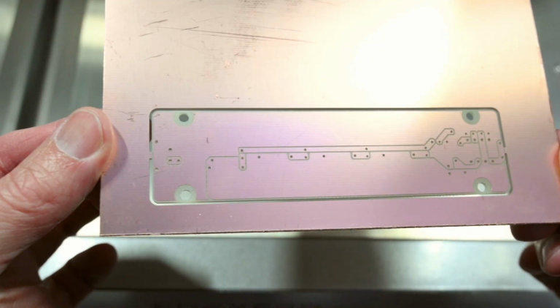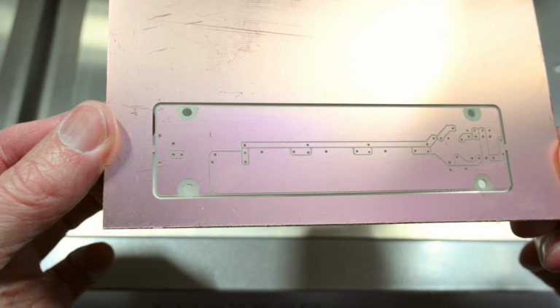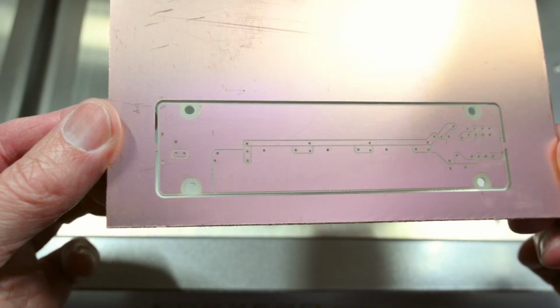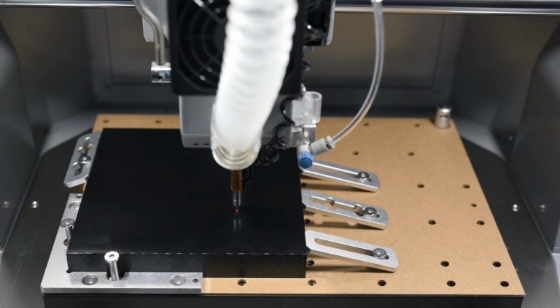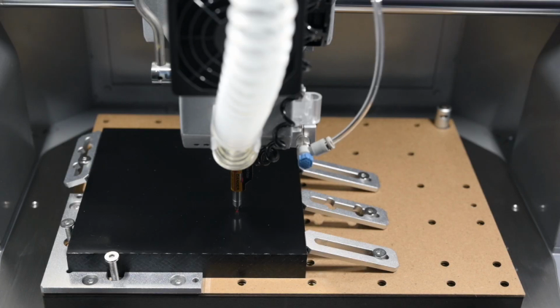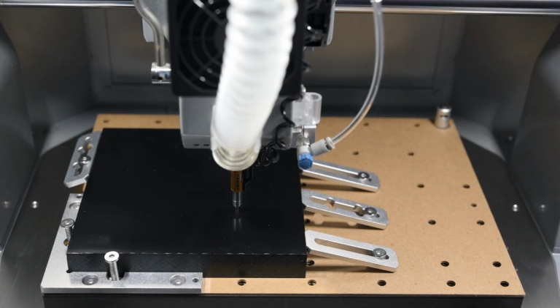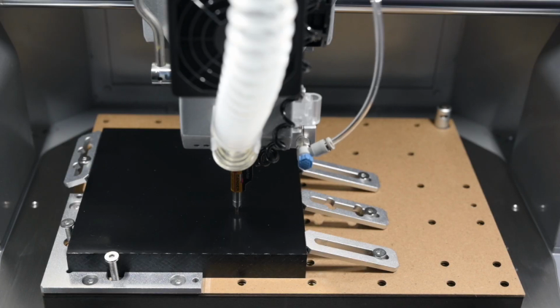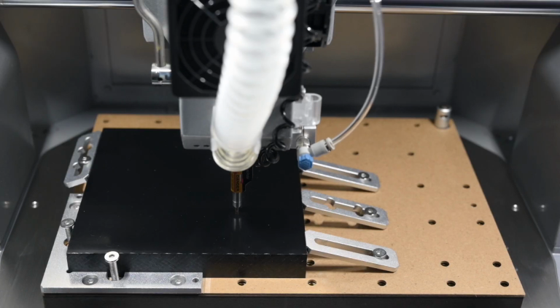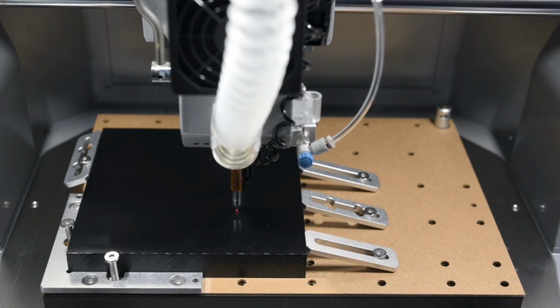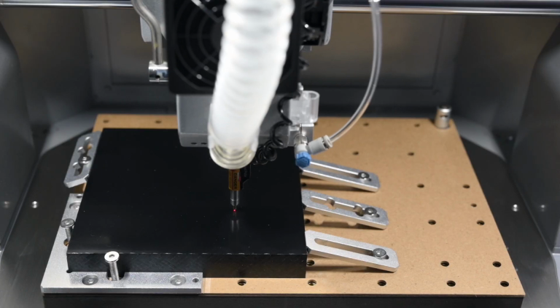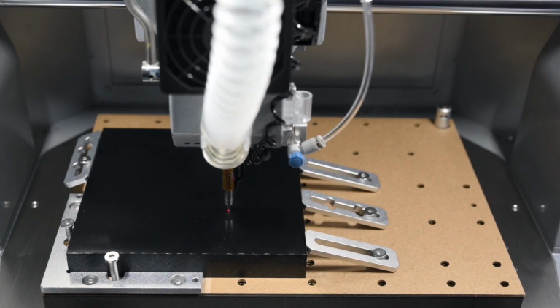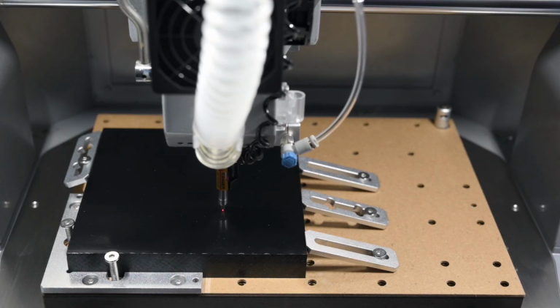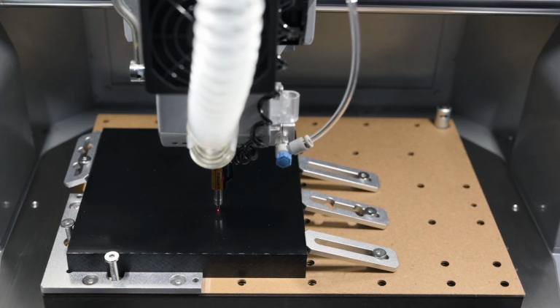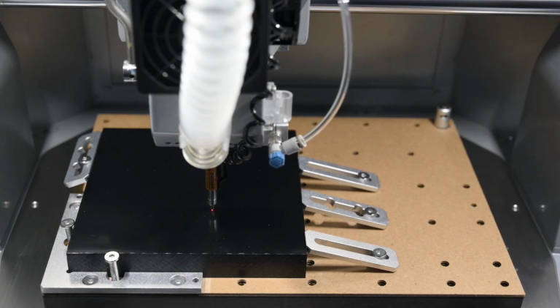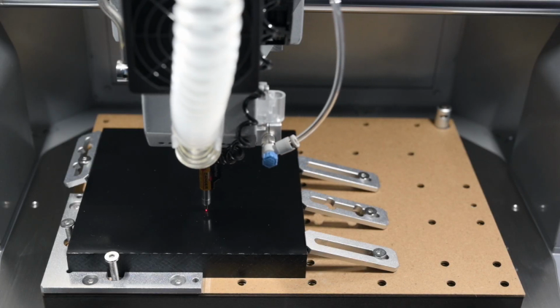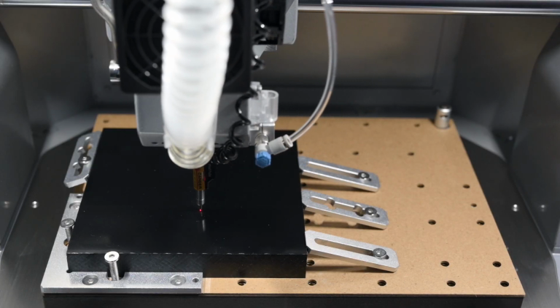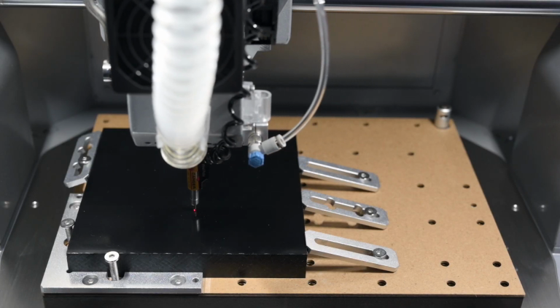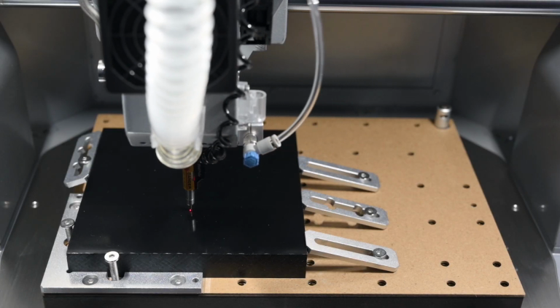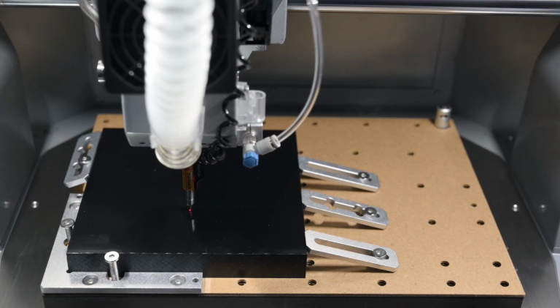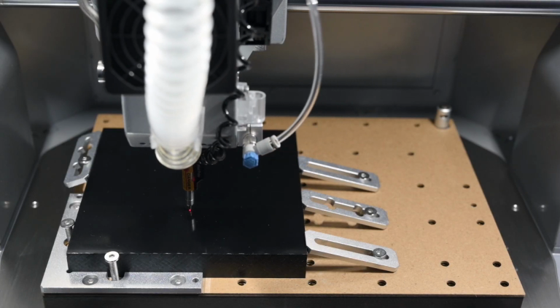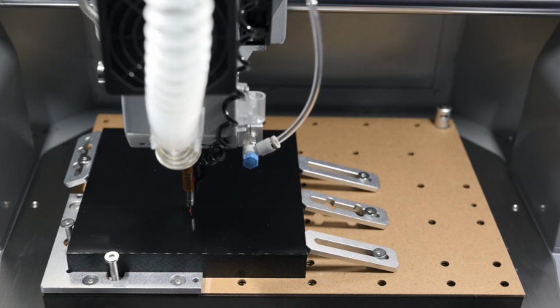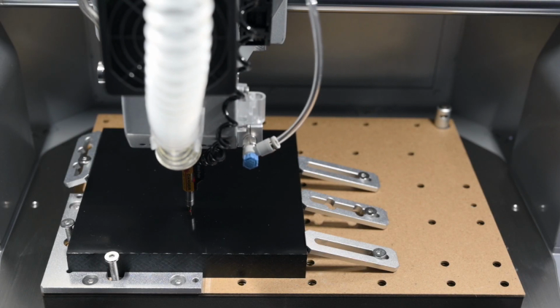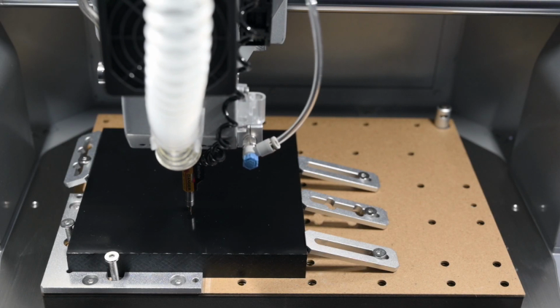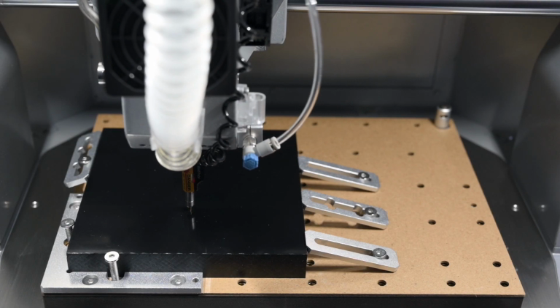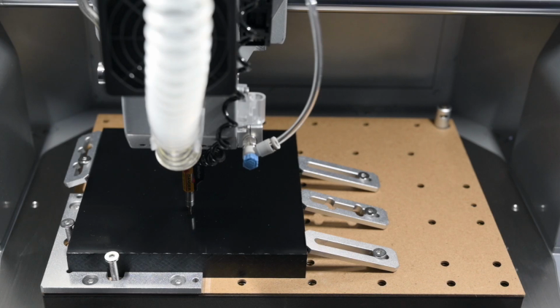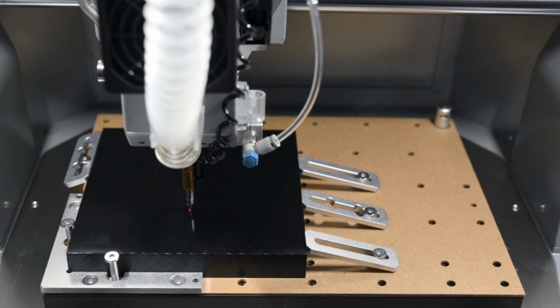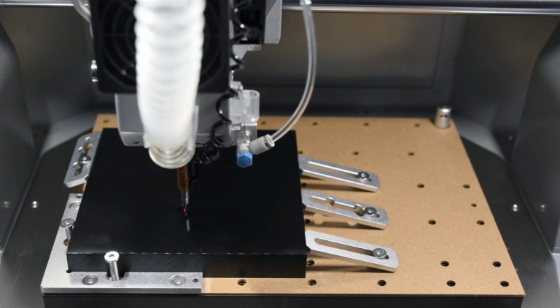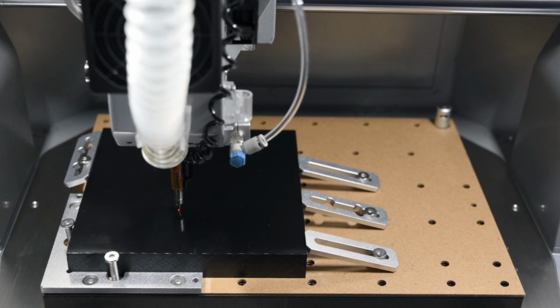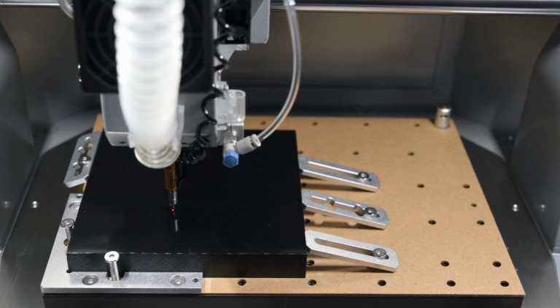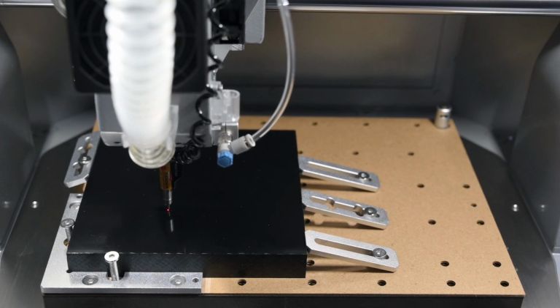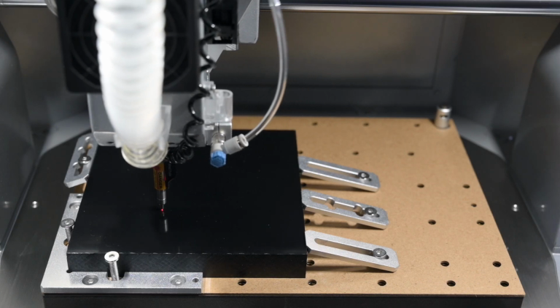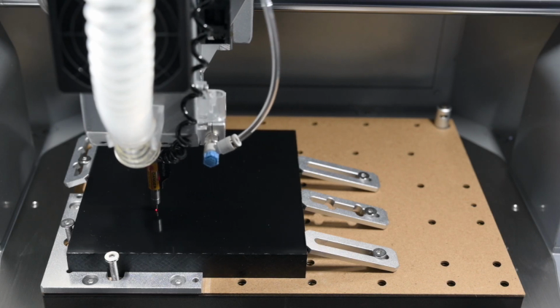It starts by shaping the base of a stand from a solid block of ABS.